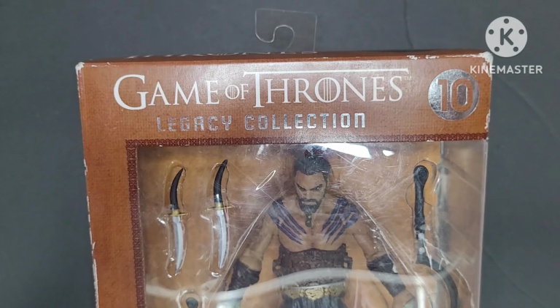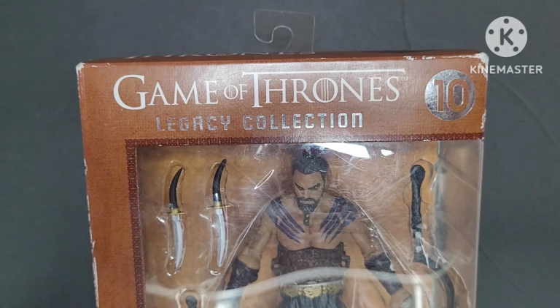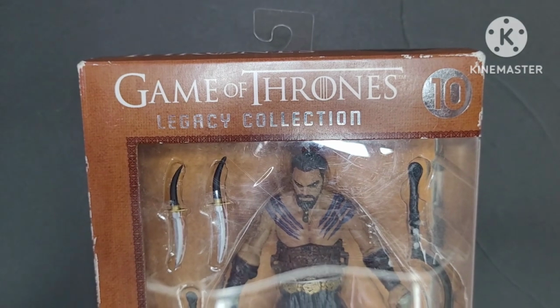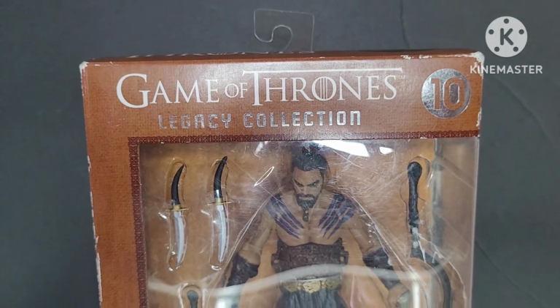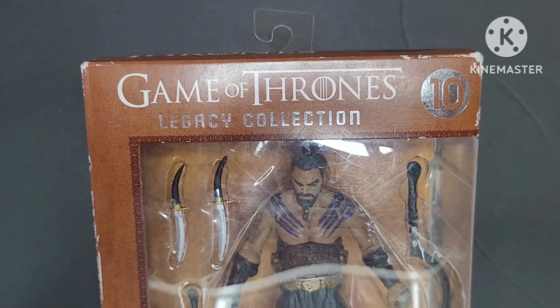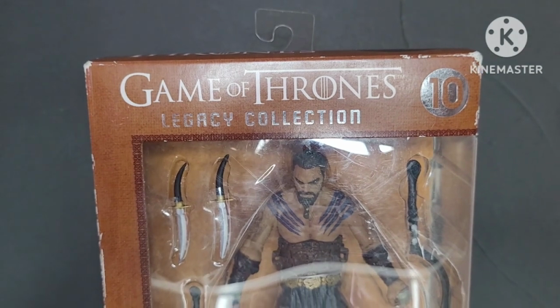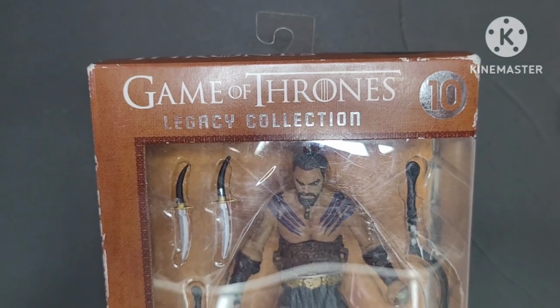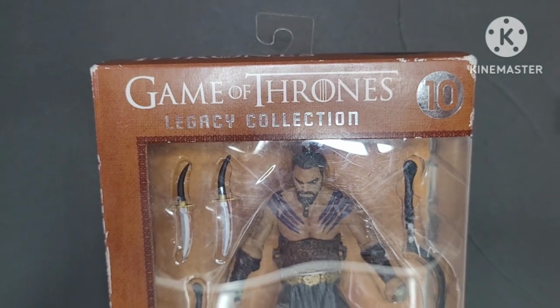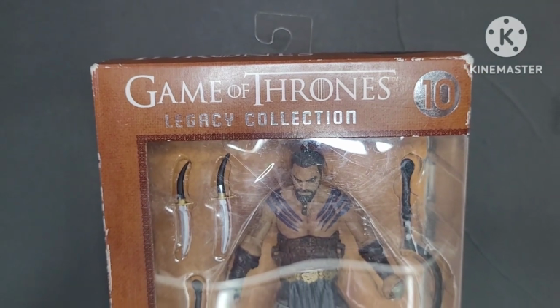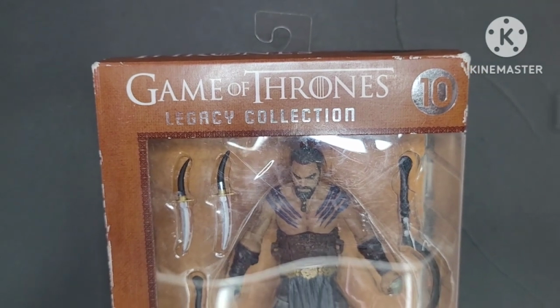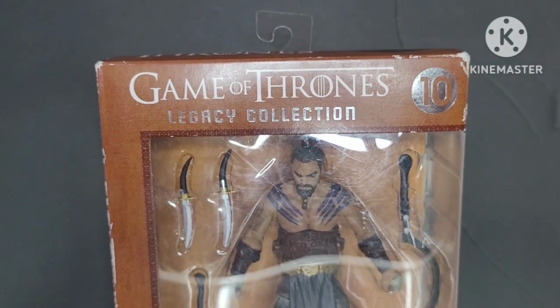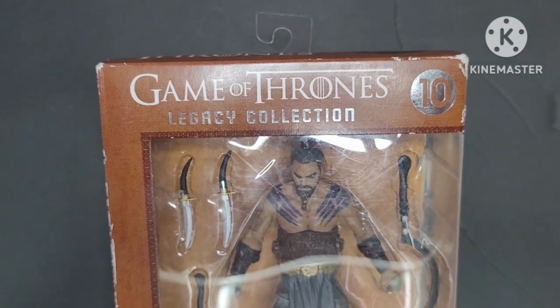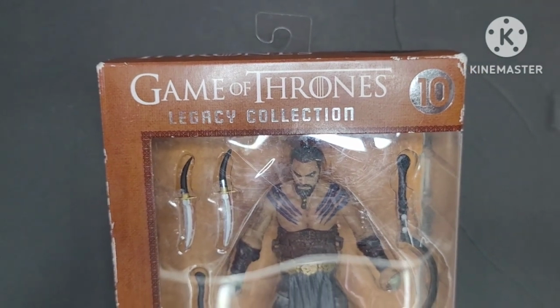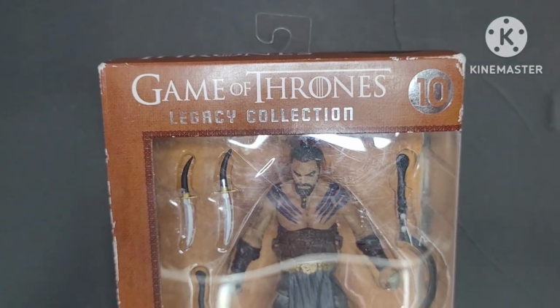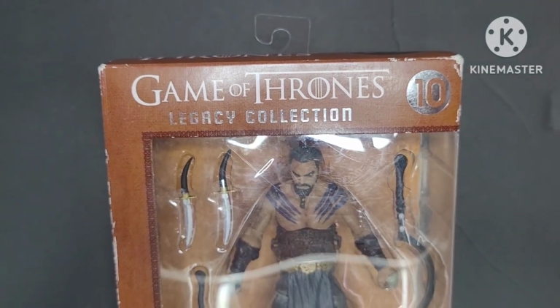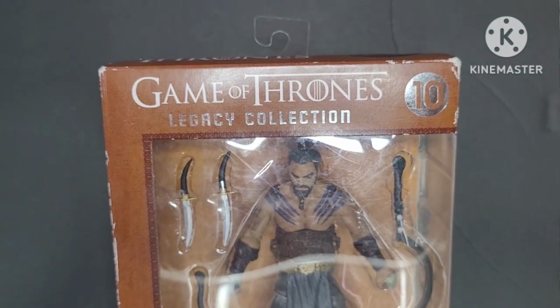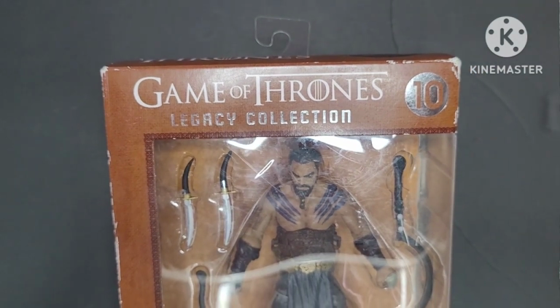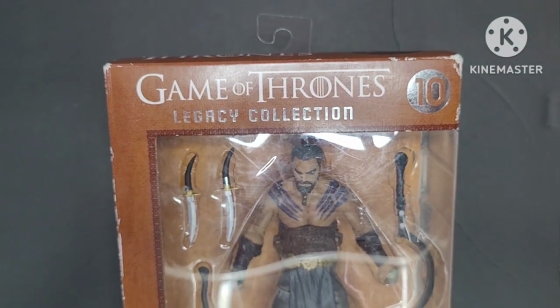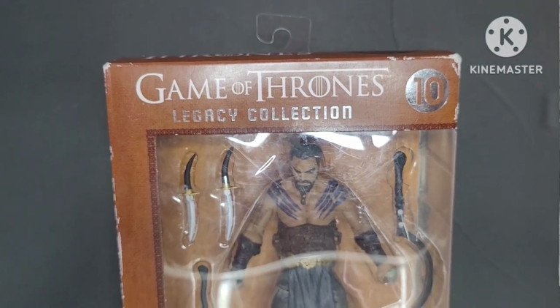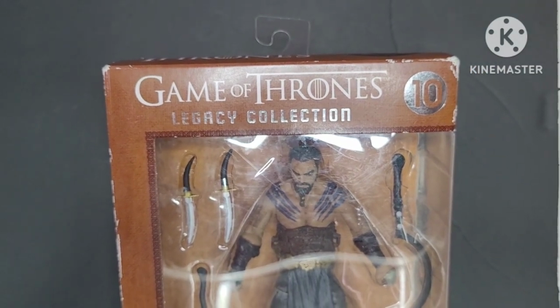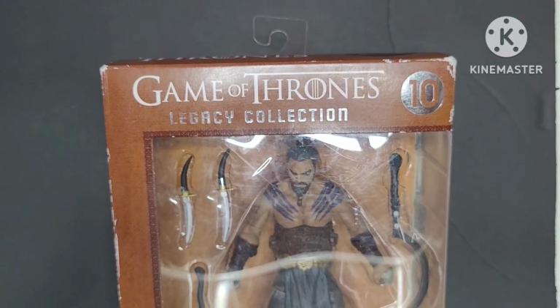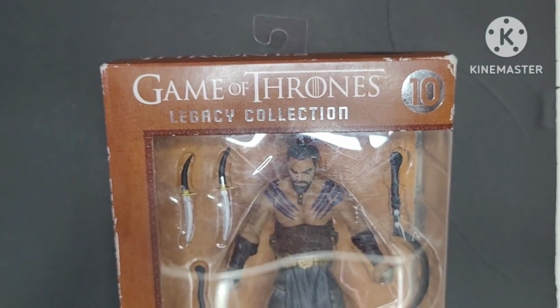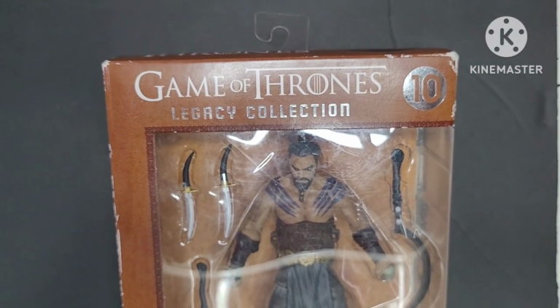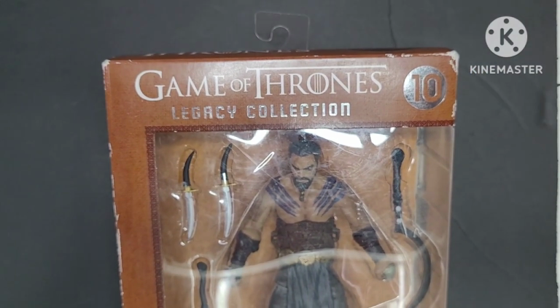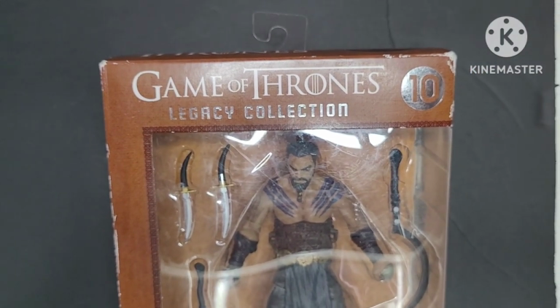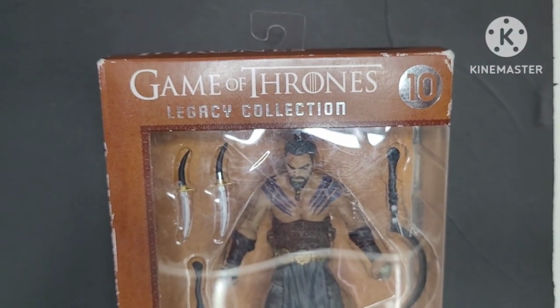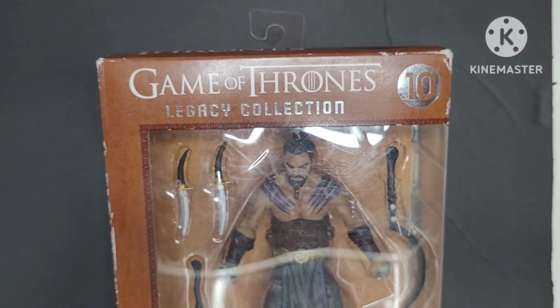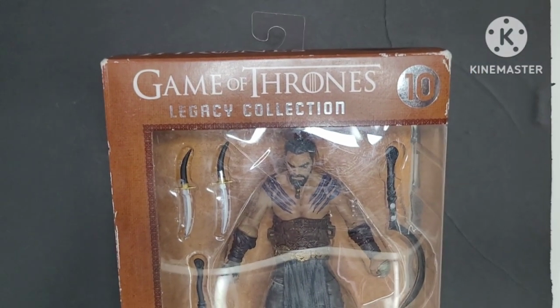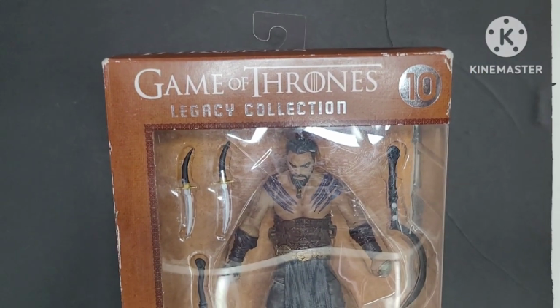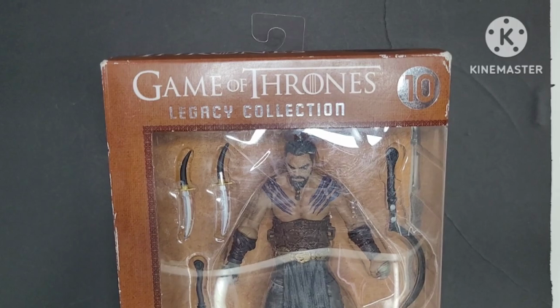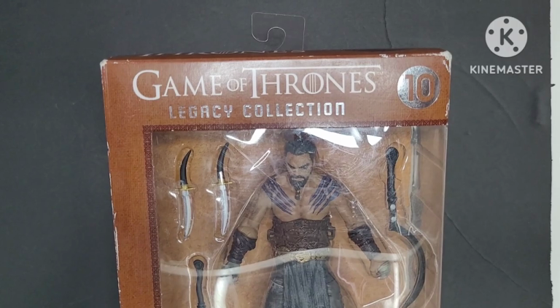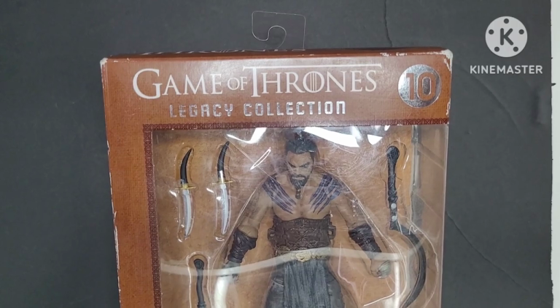That's a very nice figure — Game of Thrones, Khal Drogo.